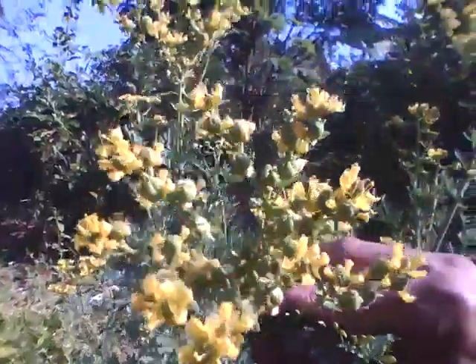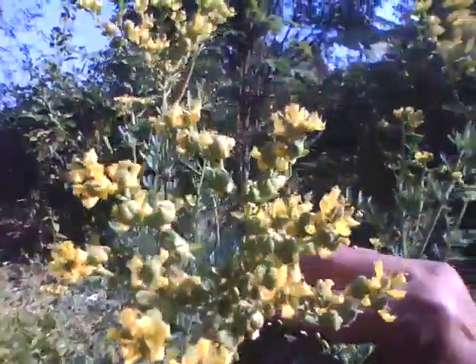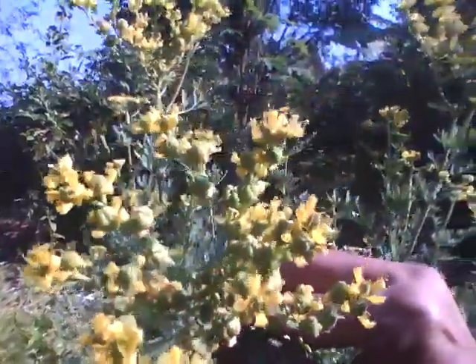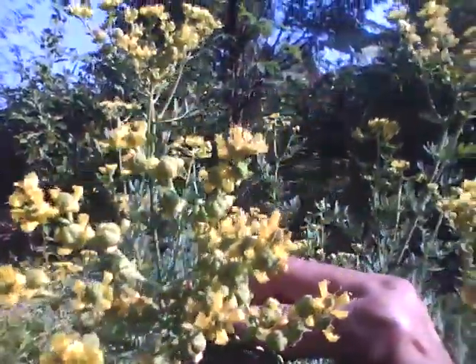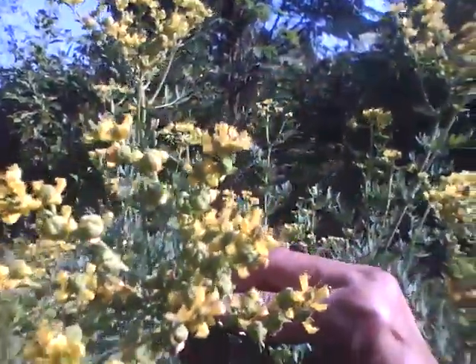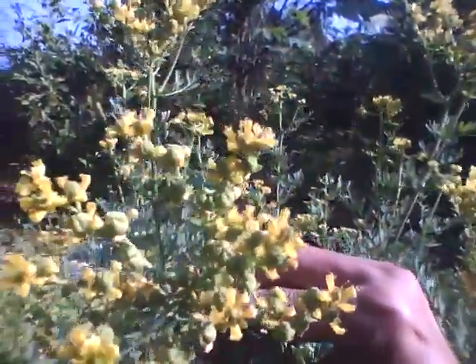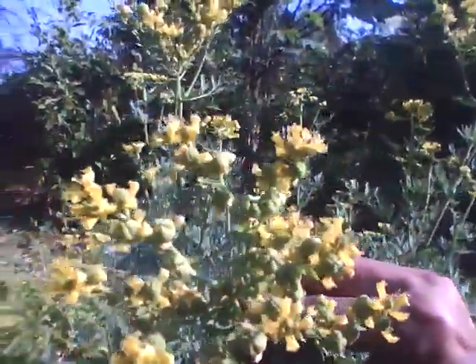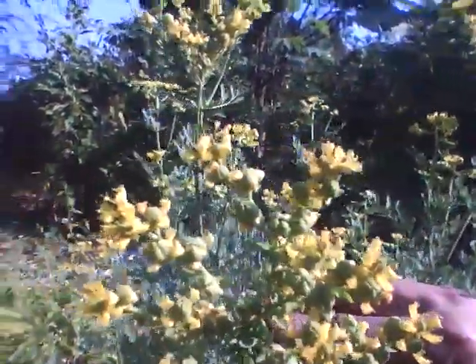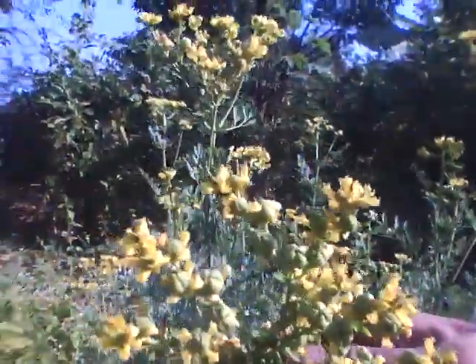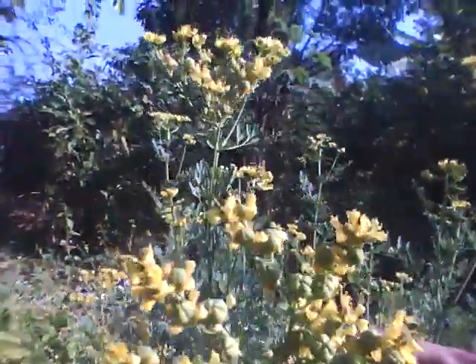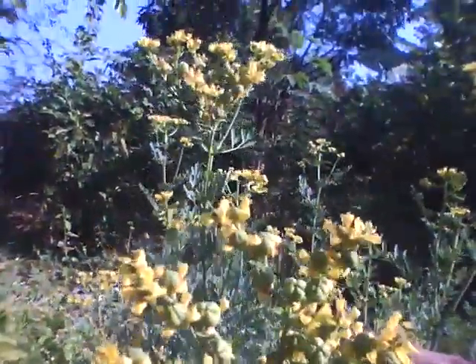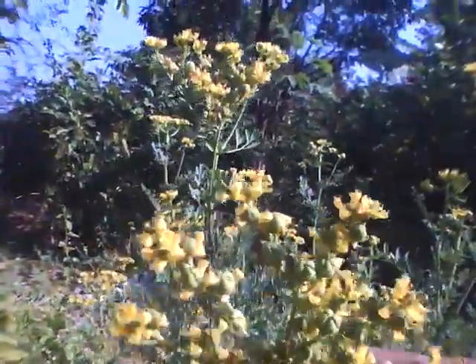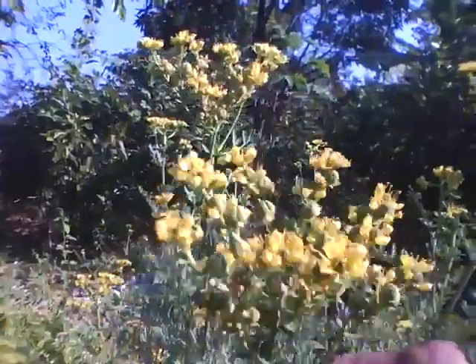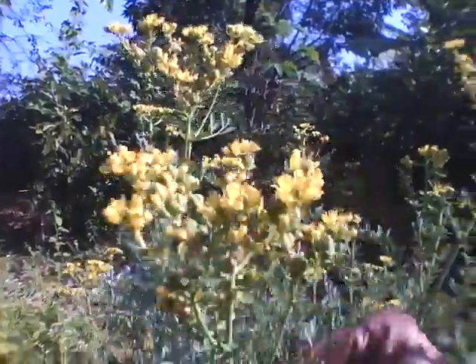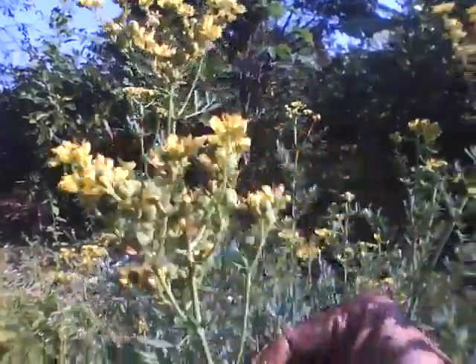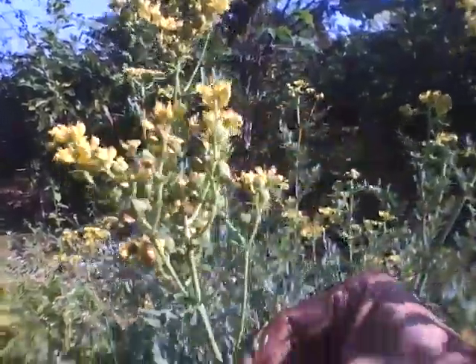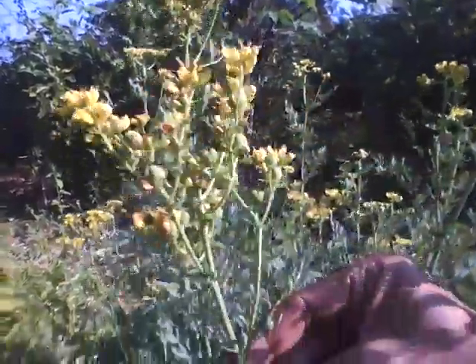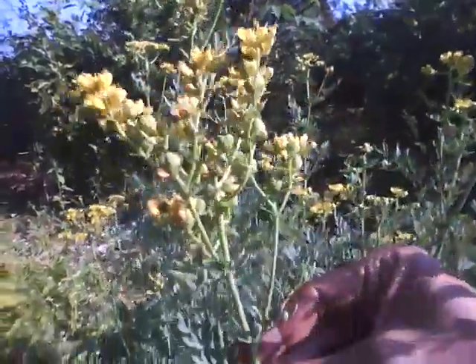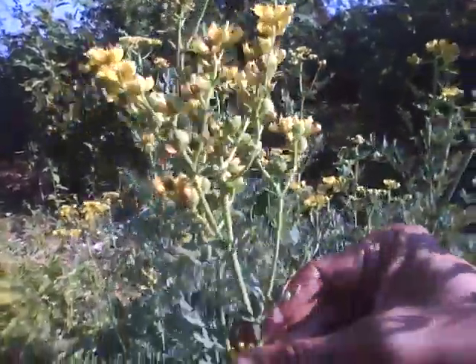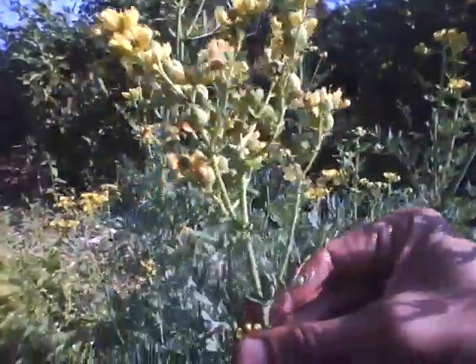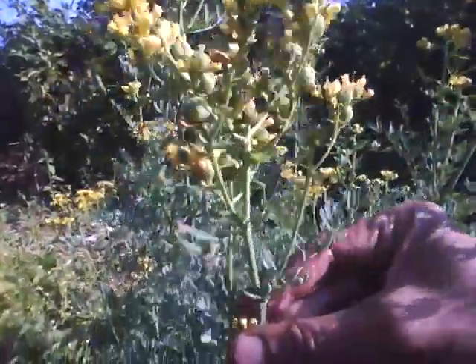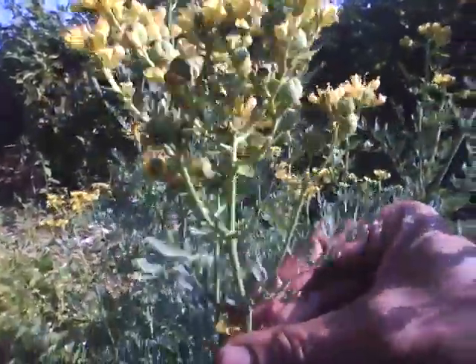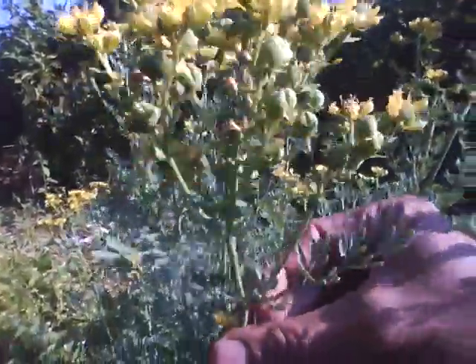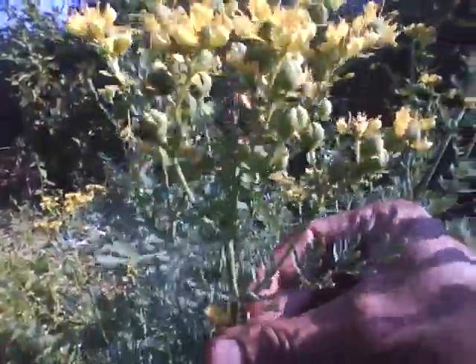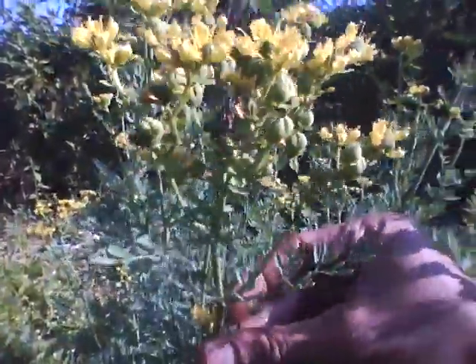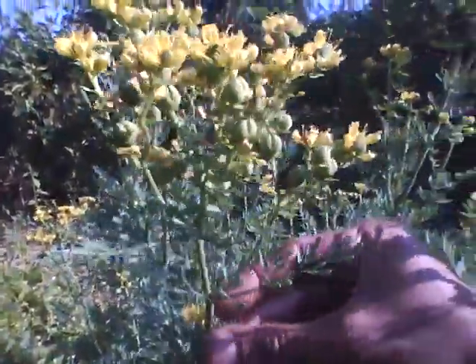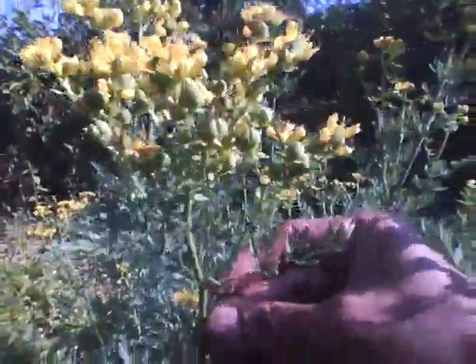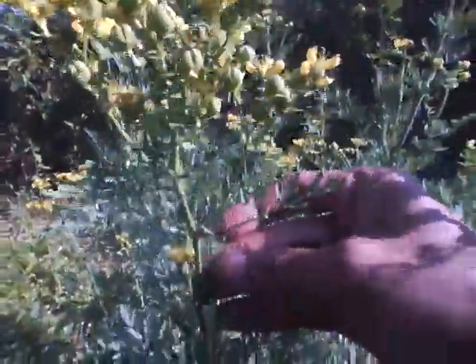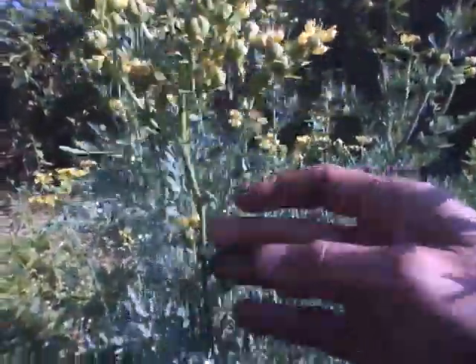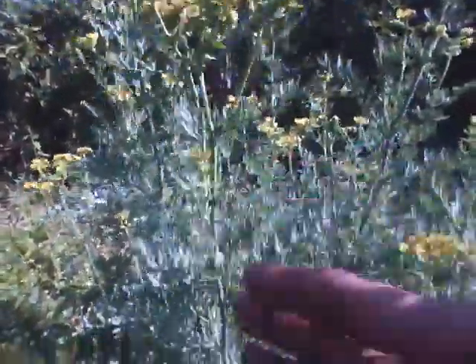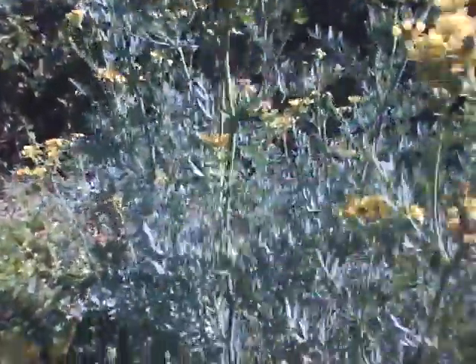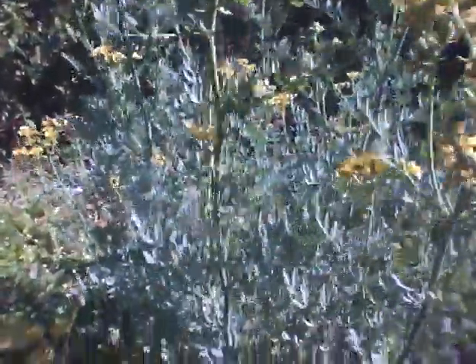It's a flower. It's very pretty and the smell is kind of funny.